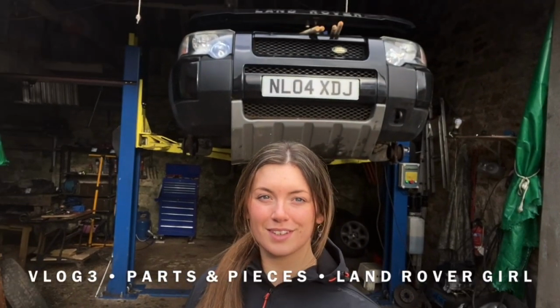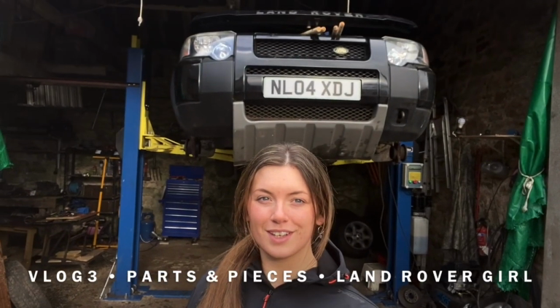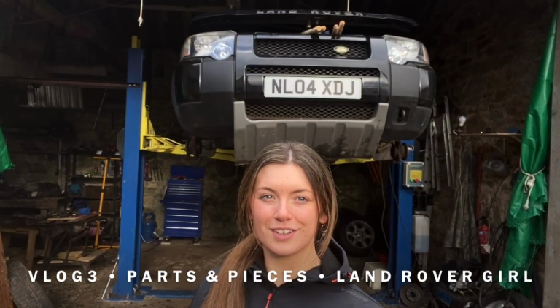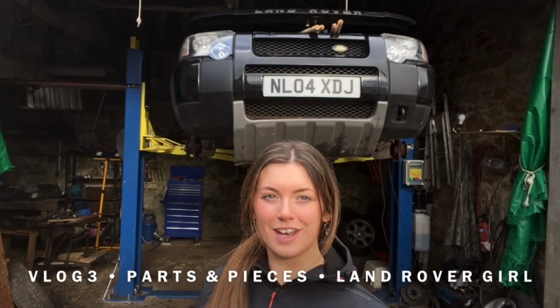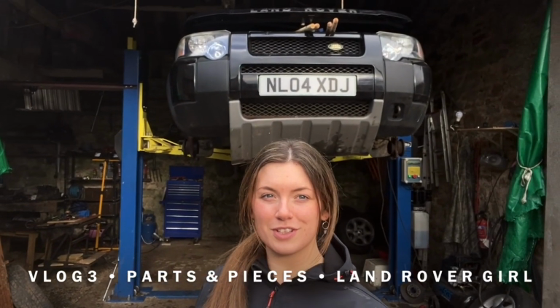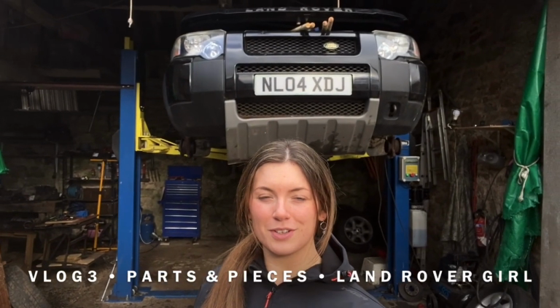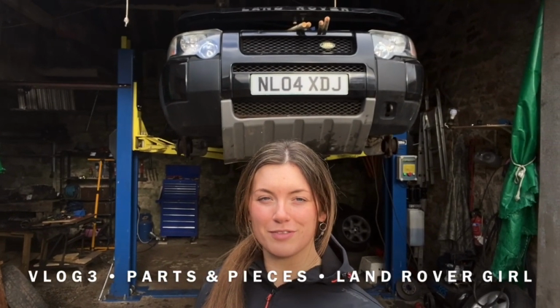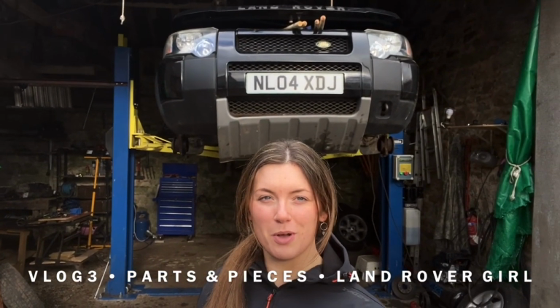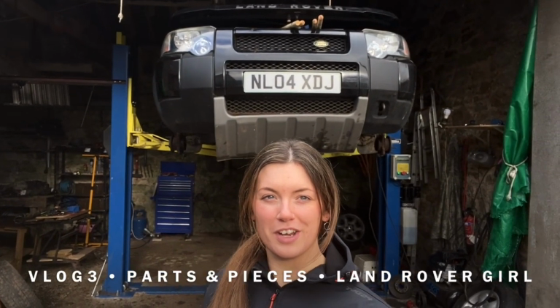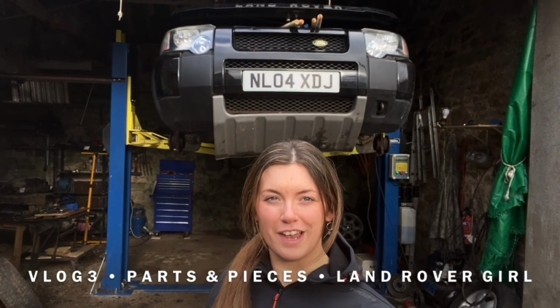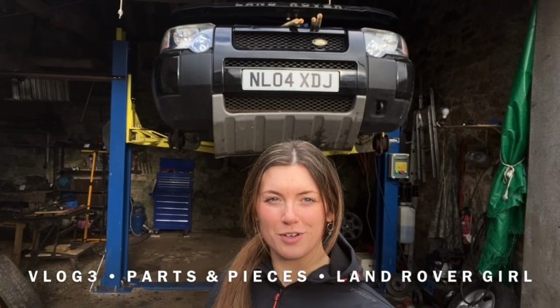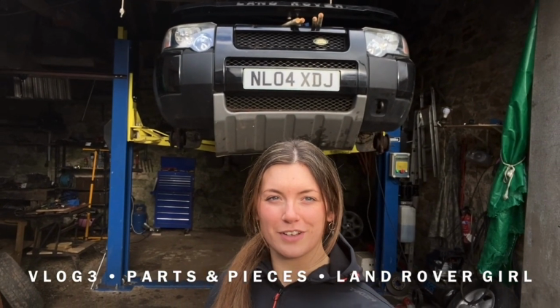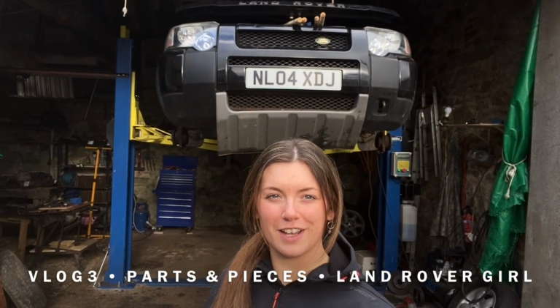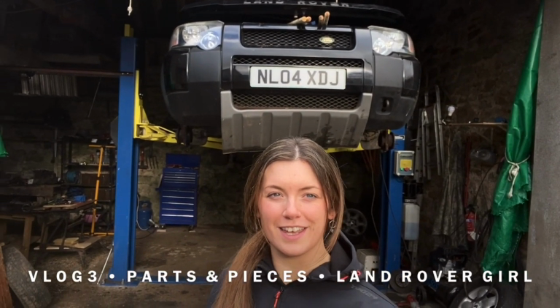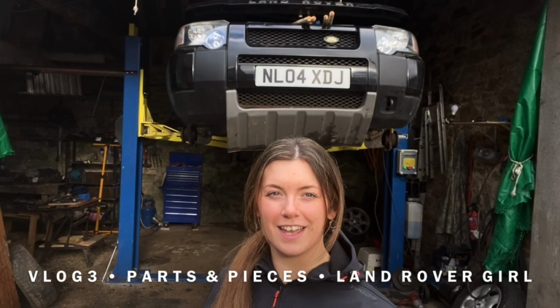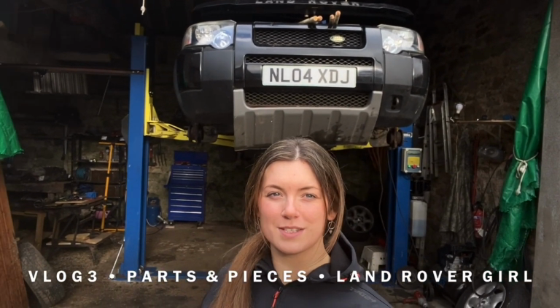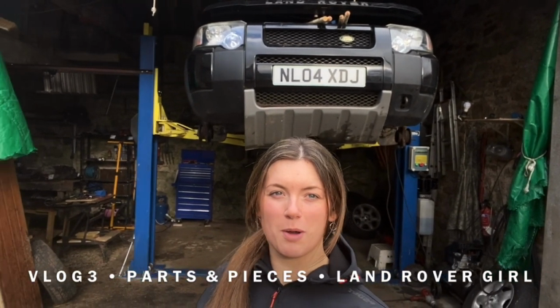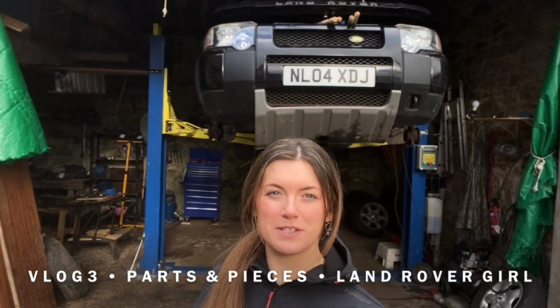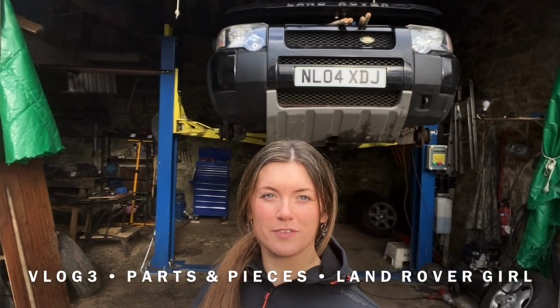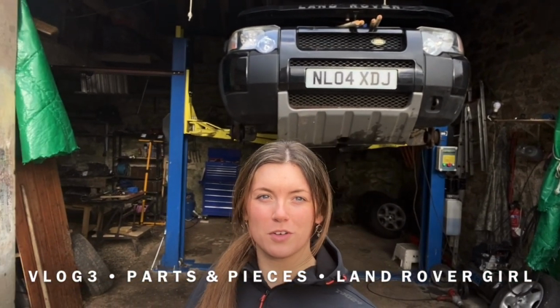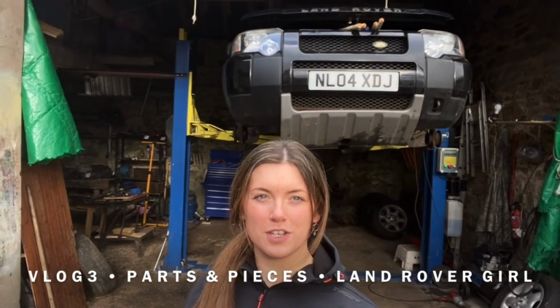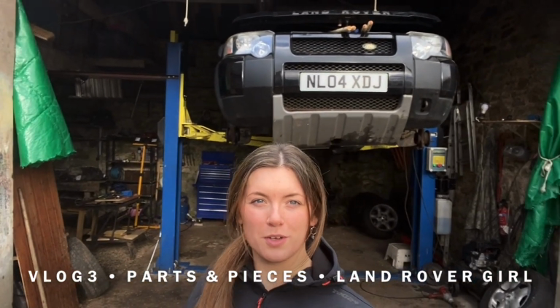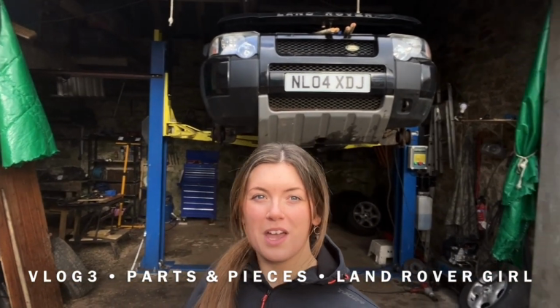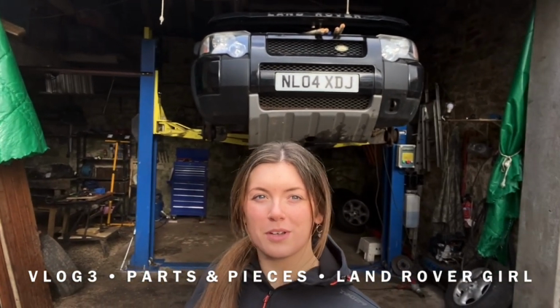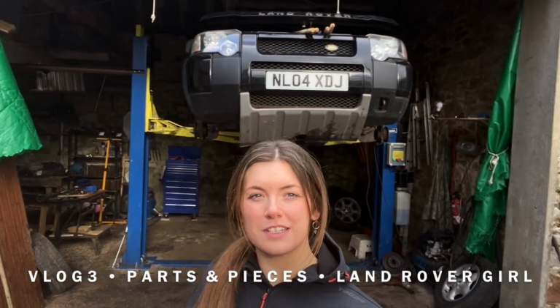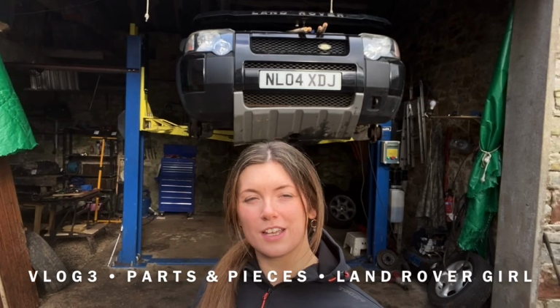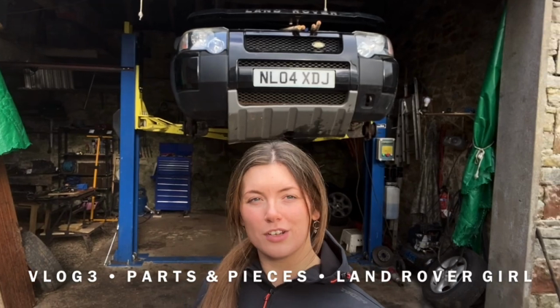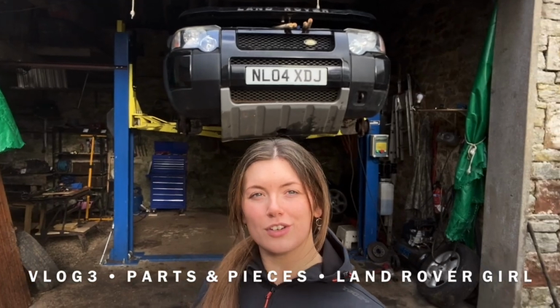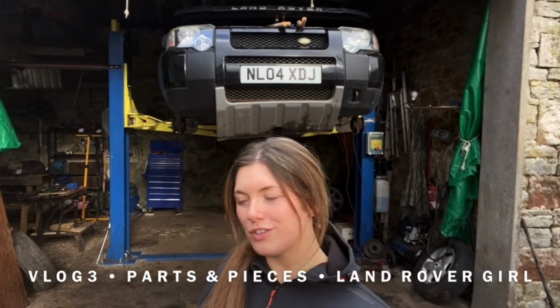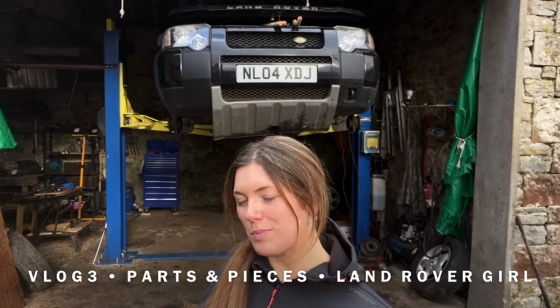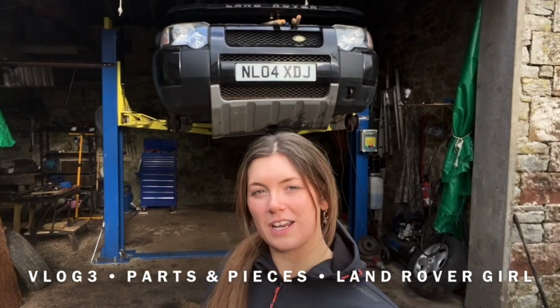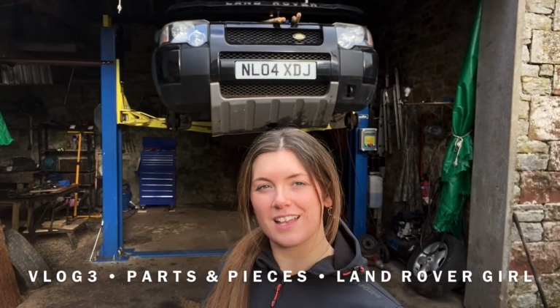Good afternoon everyone. Land Rover Girl here and as promised for vlog 2, we're going to take a look under Bonnie Ladd.